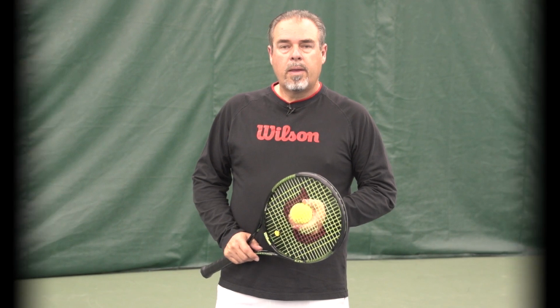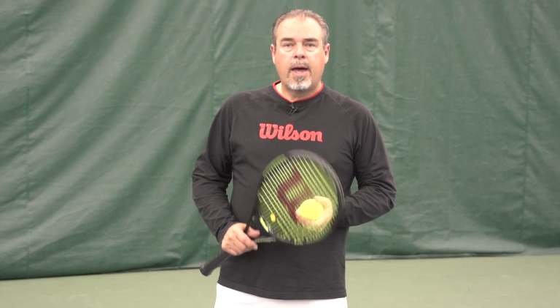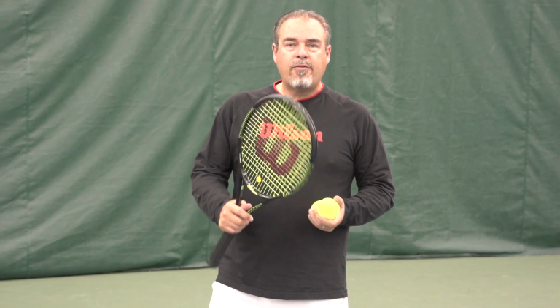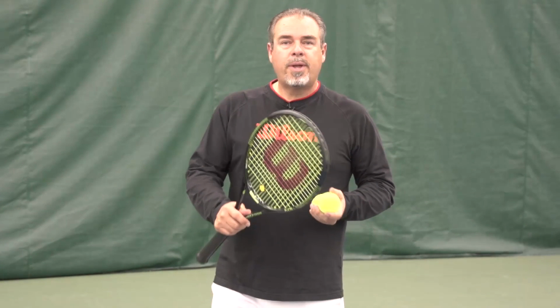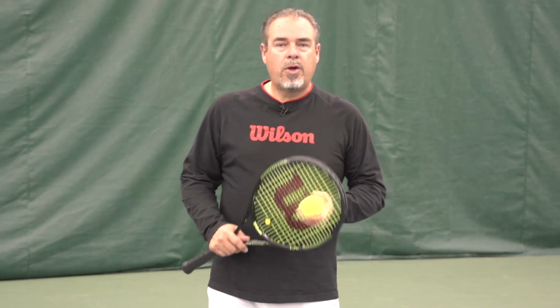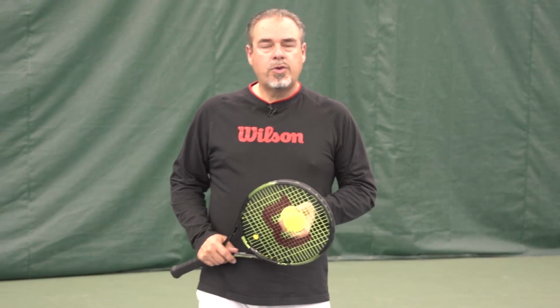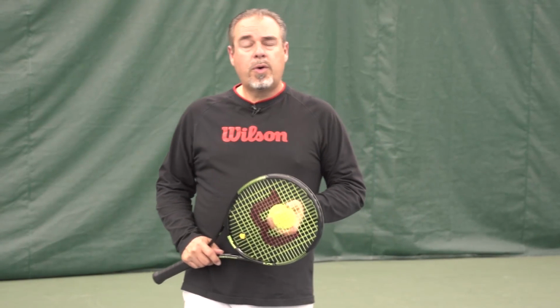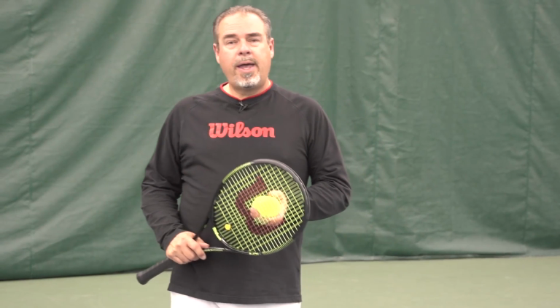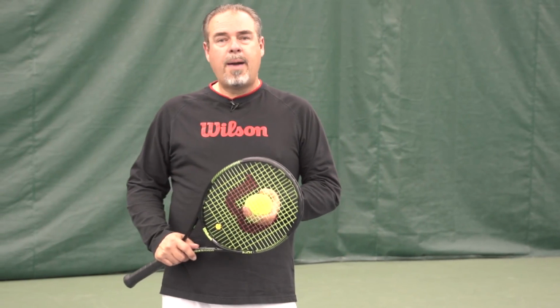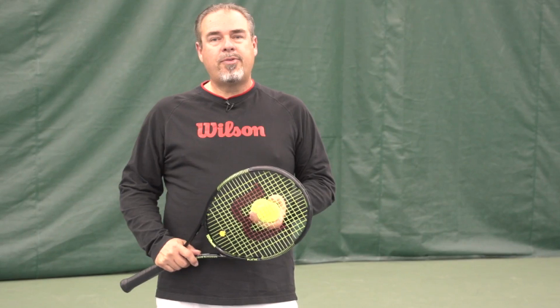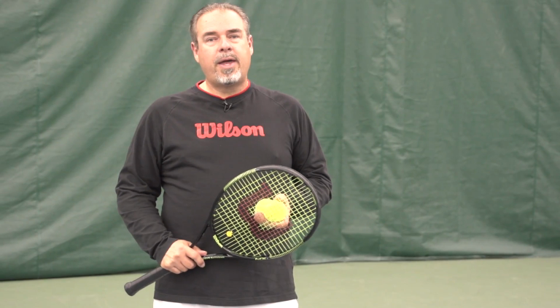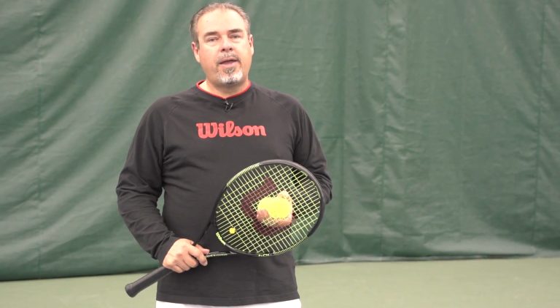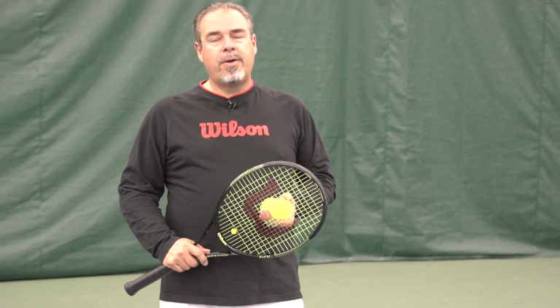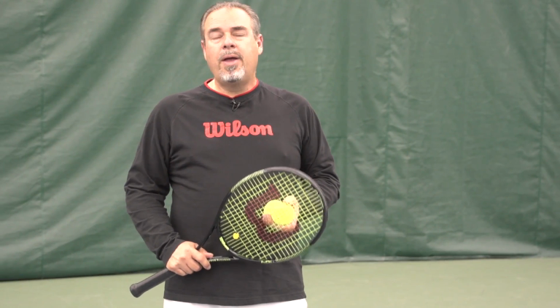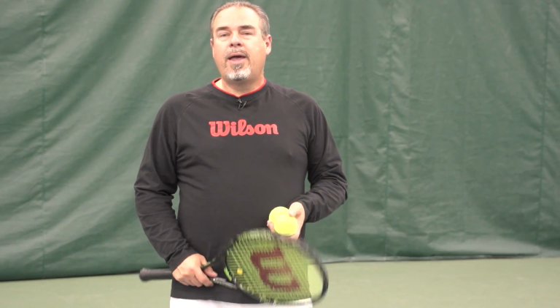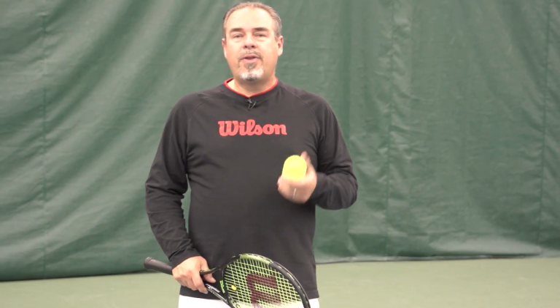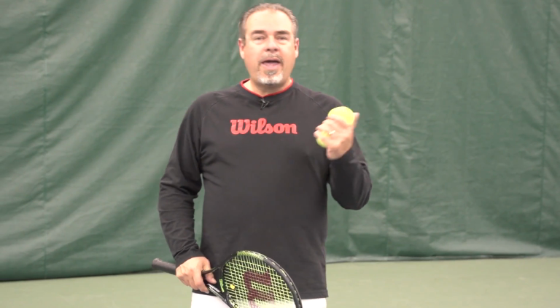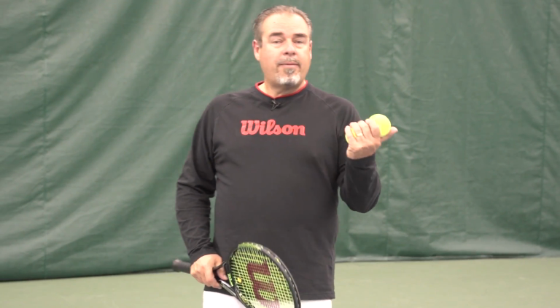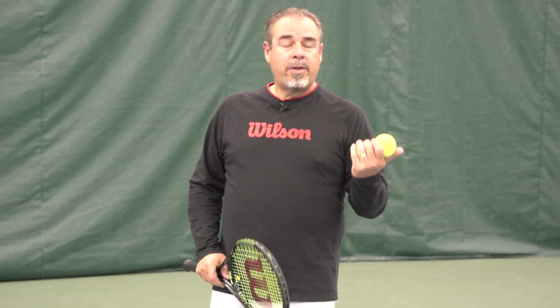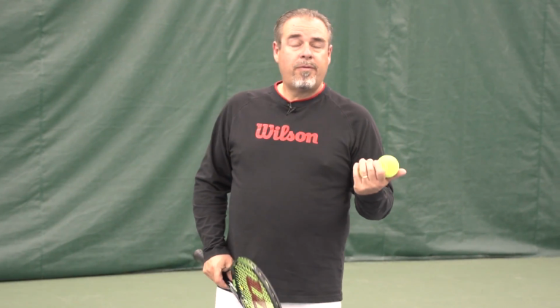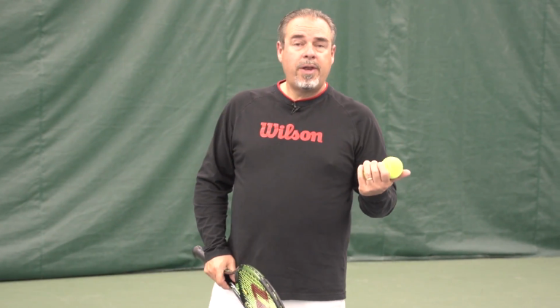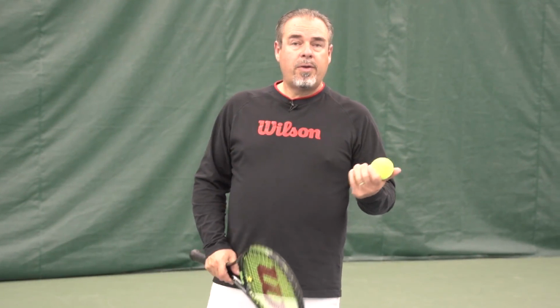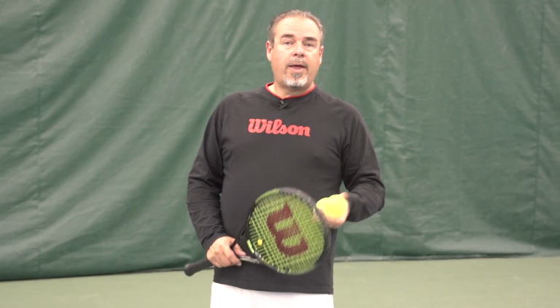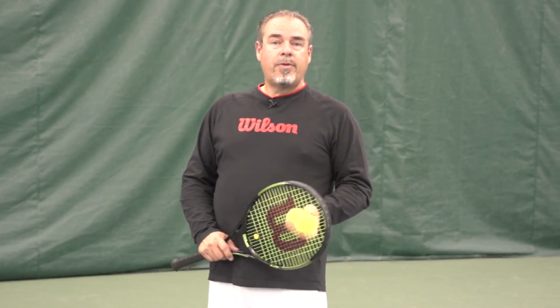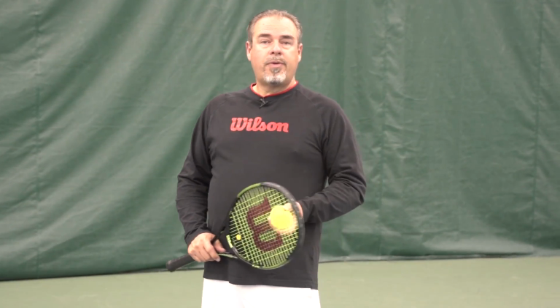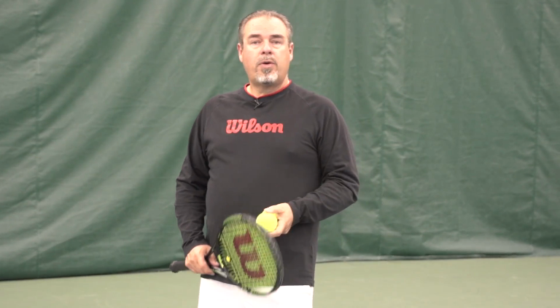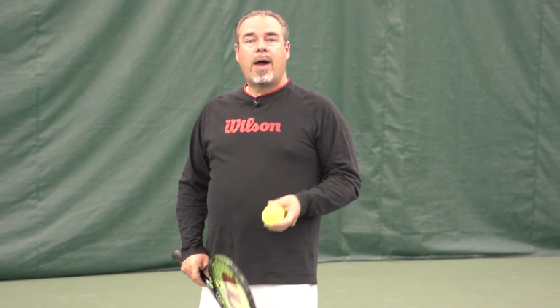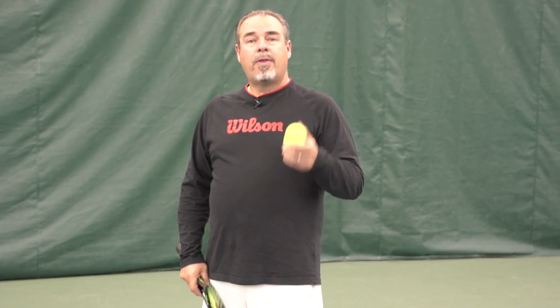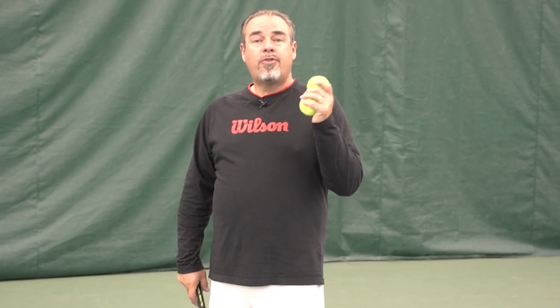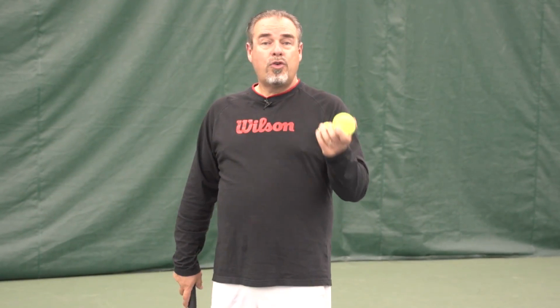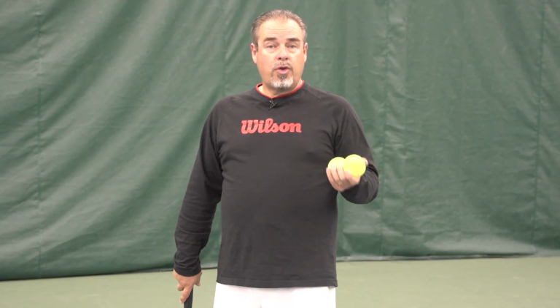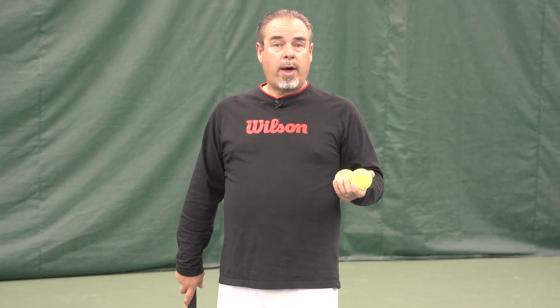Hi everybody, Coach Jorge Capistana here and today I have a little video lesson for you on the serve toss.